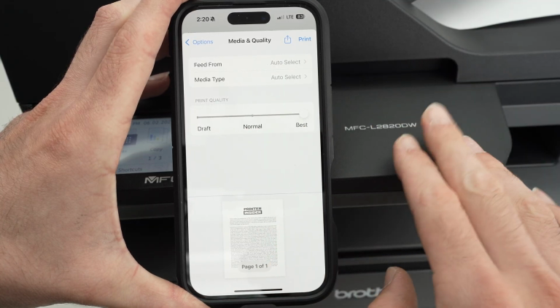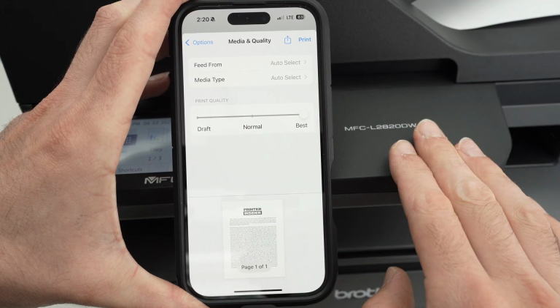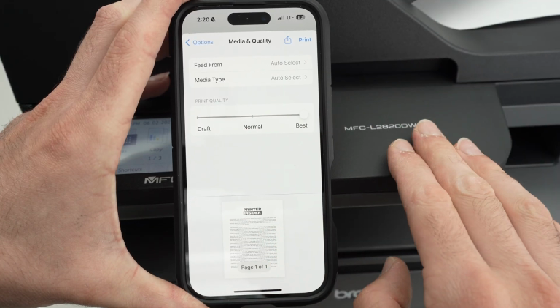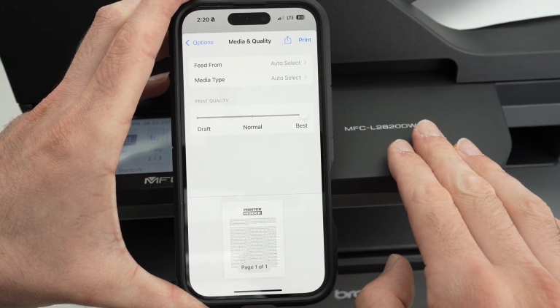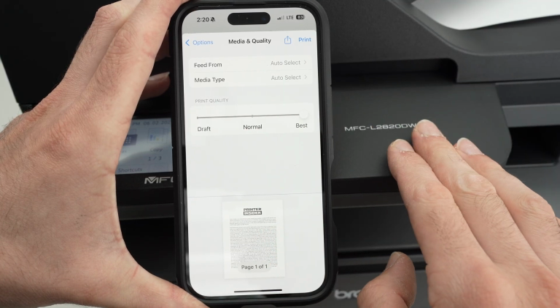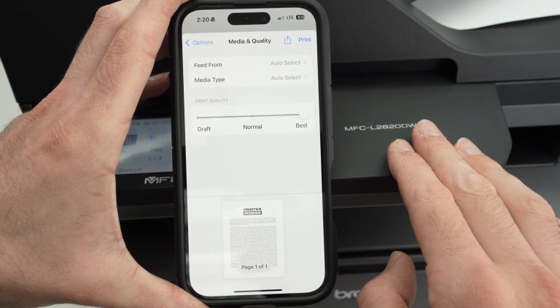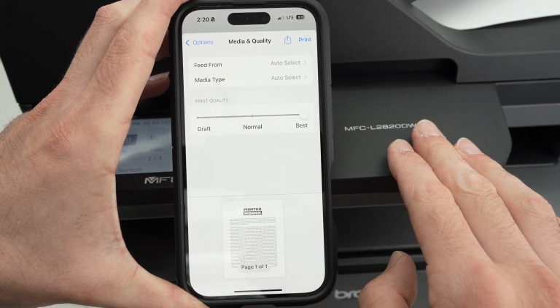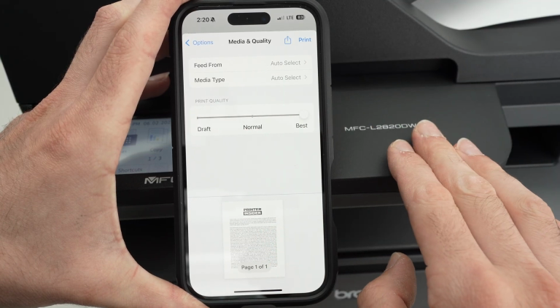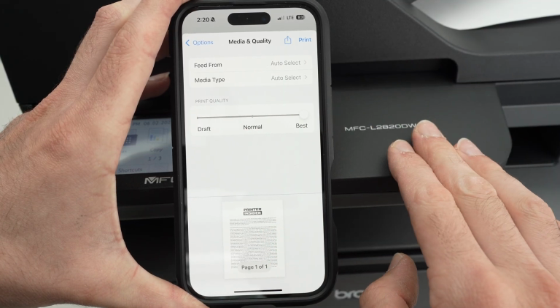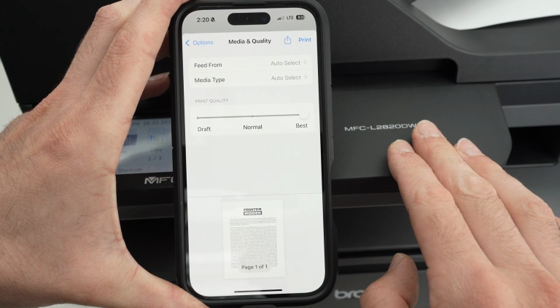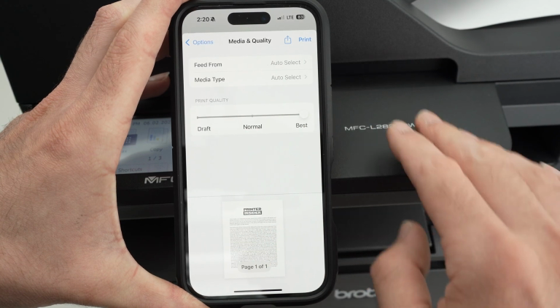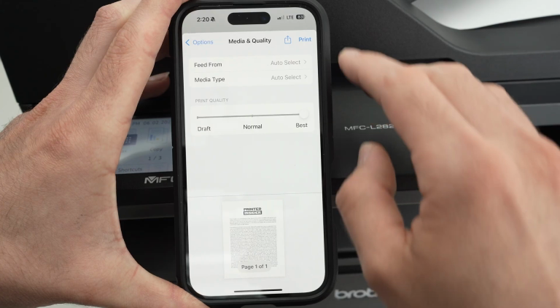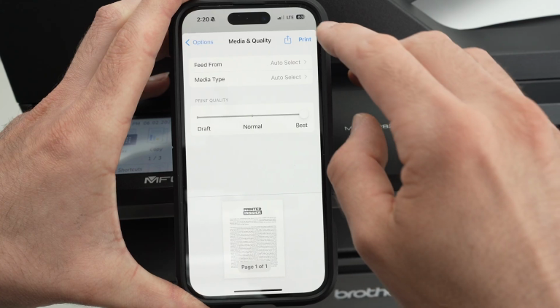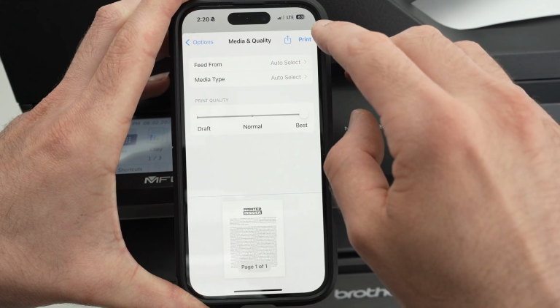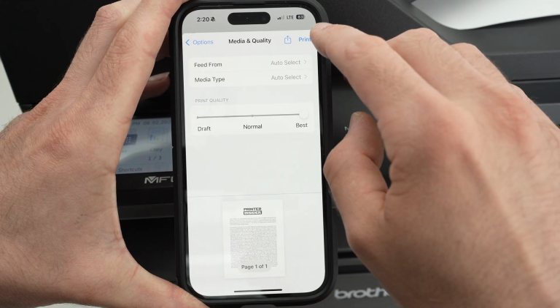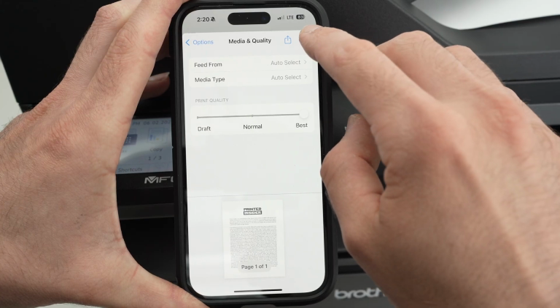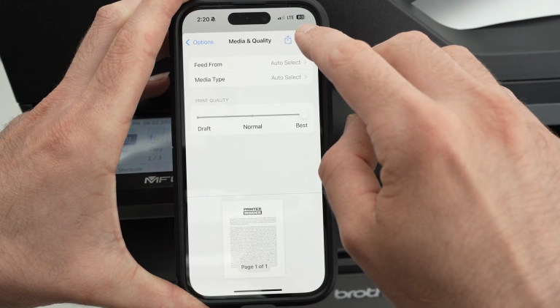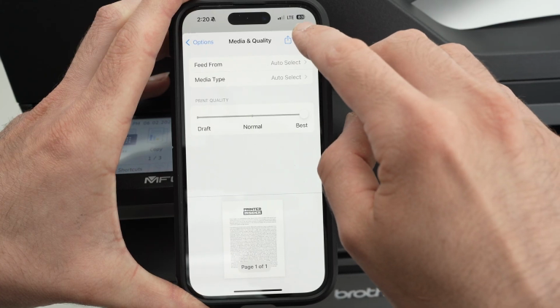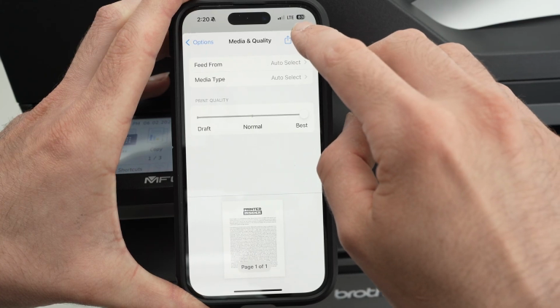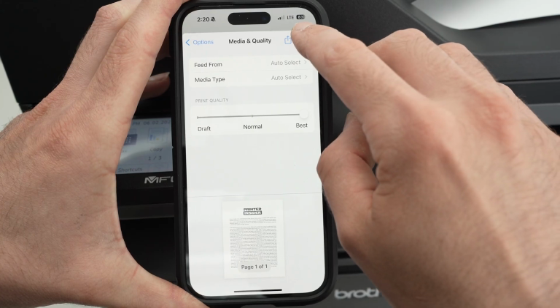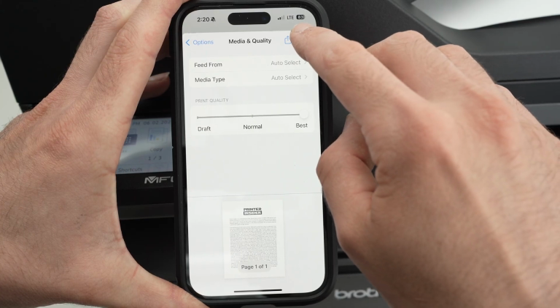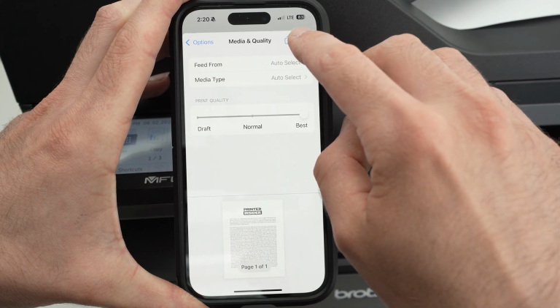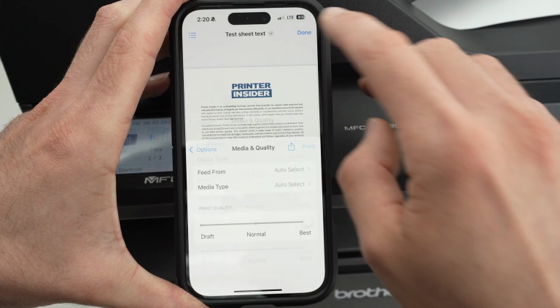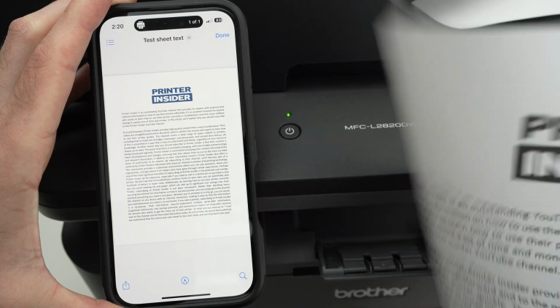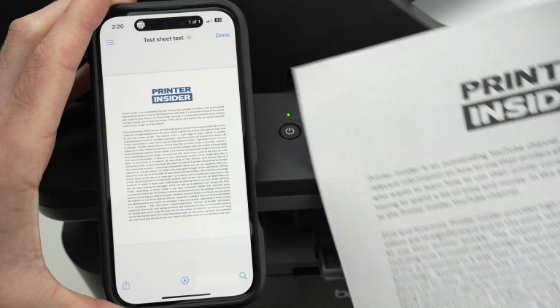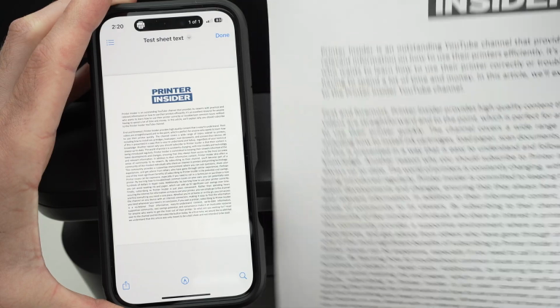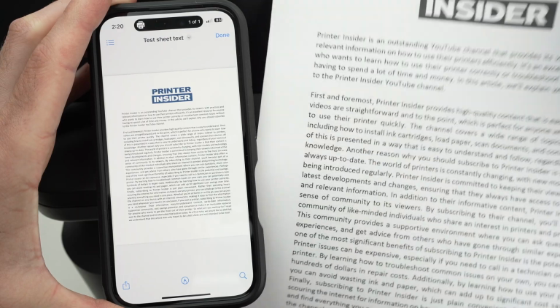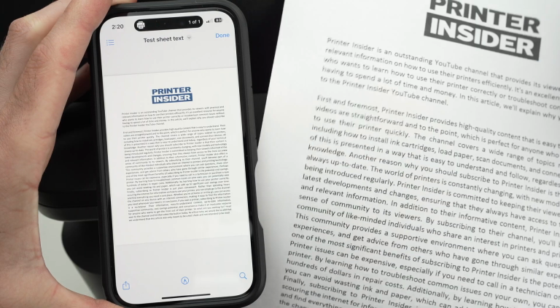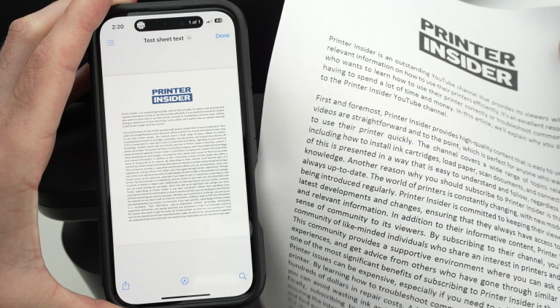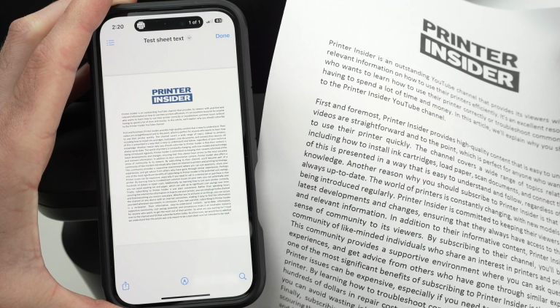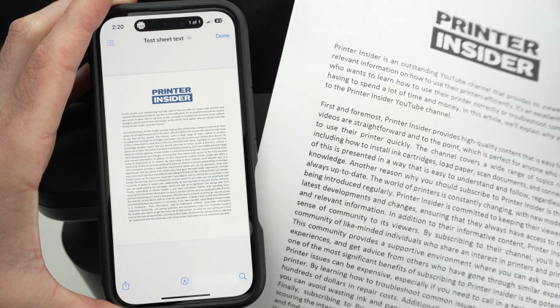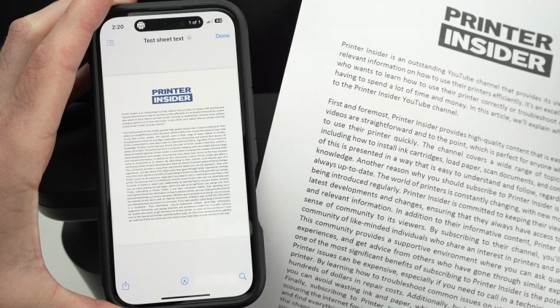At the end, press the Print button in the top right corner, and there we go — we've got our results.